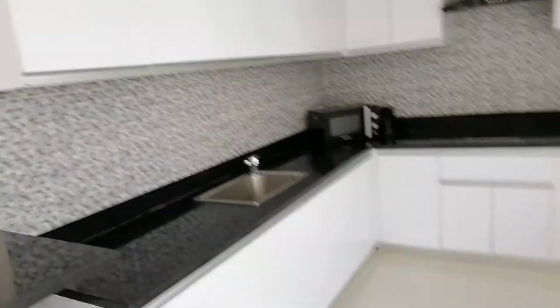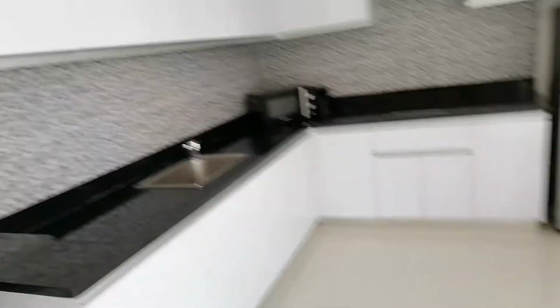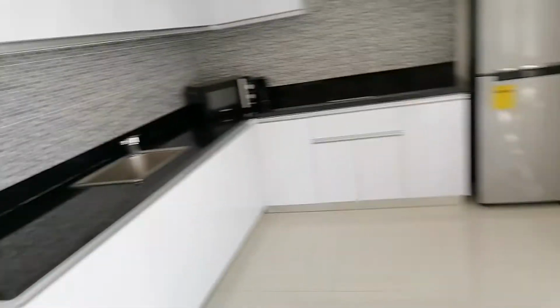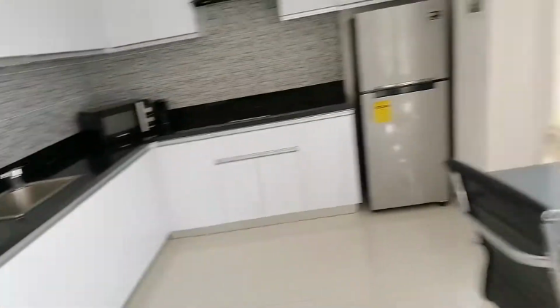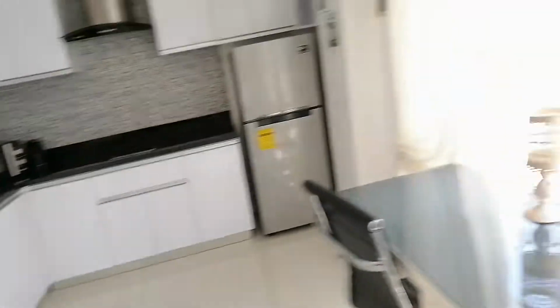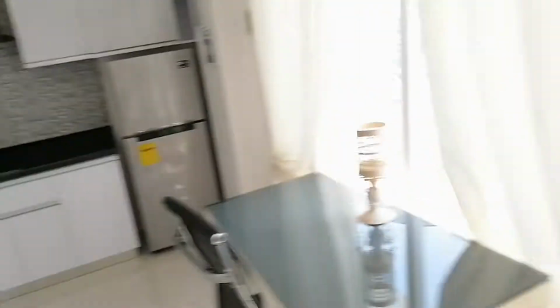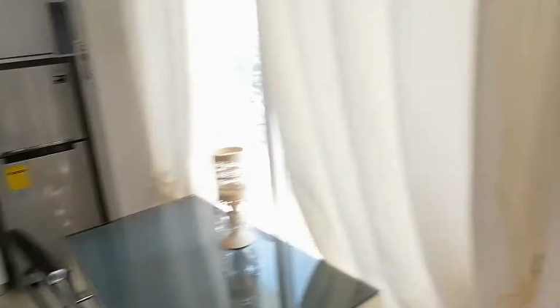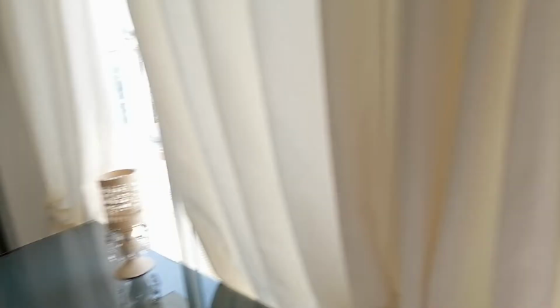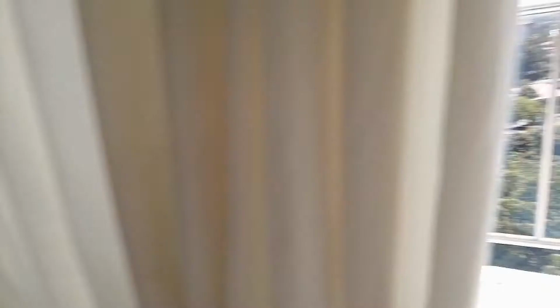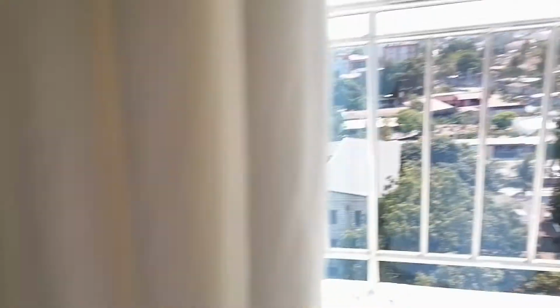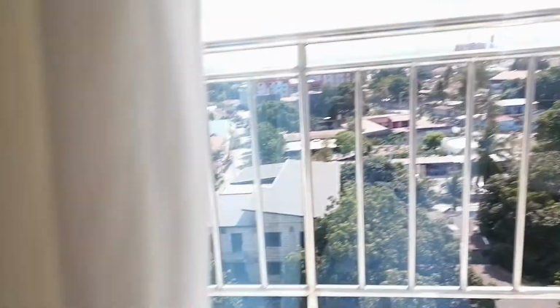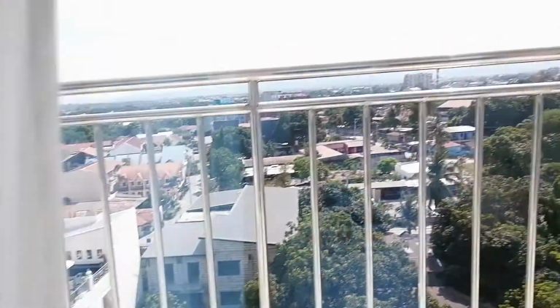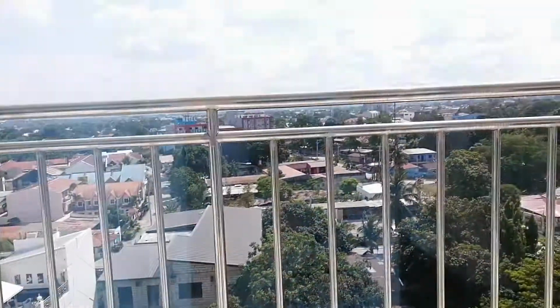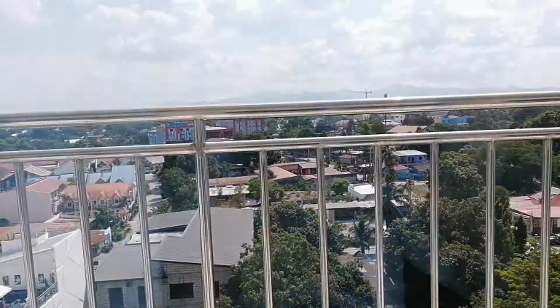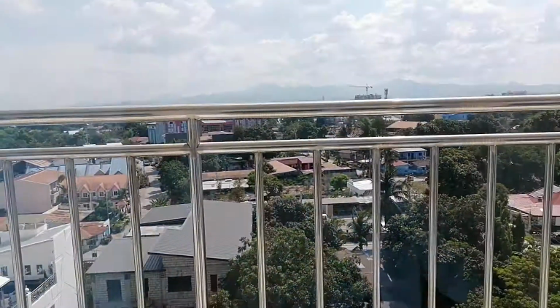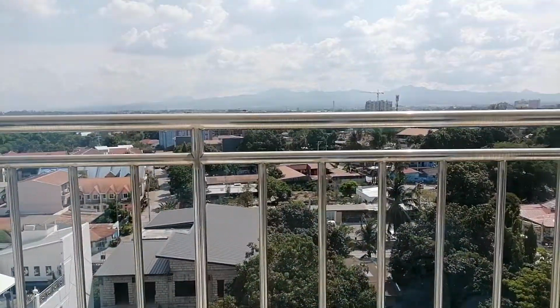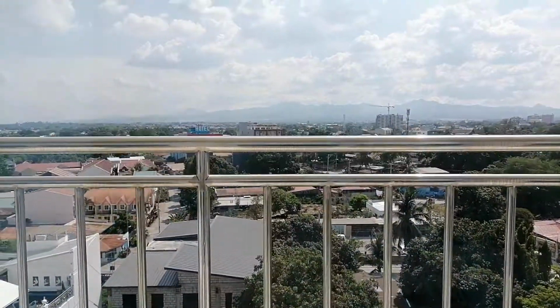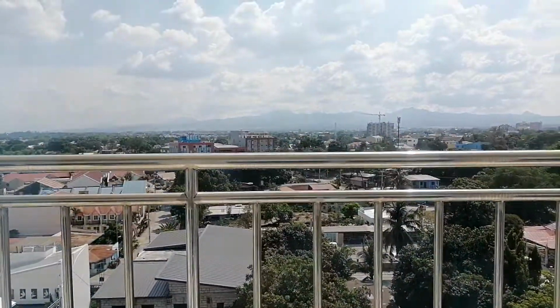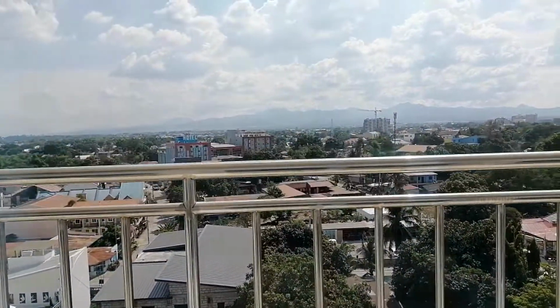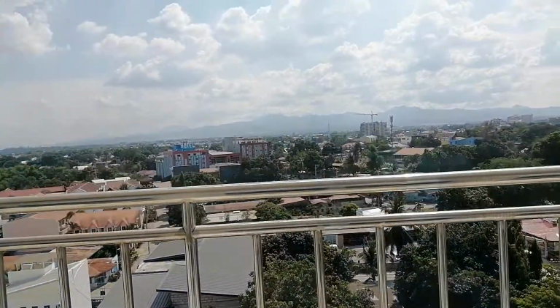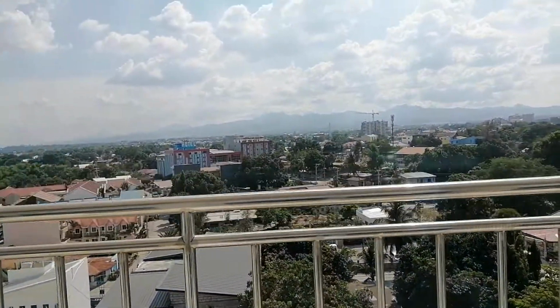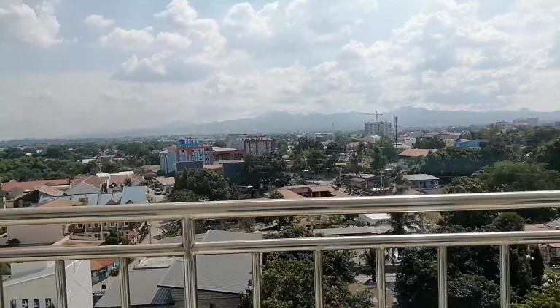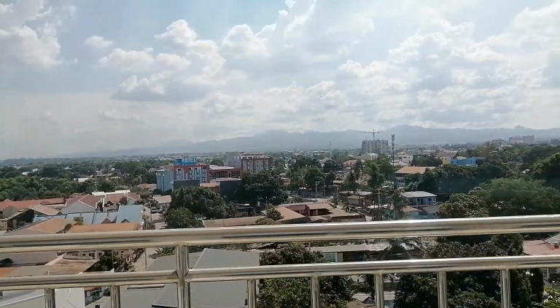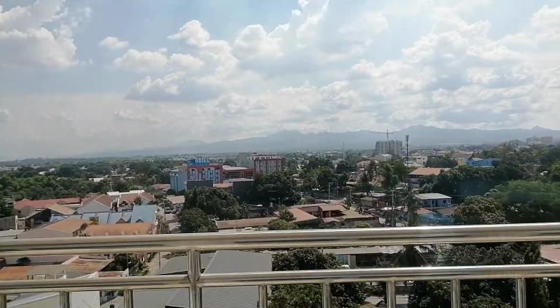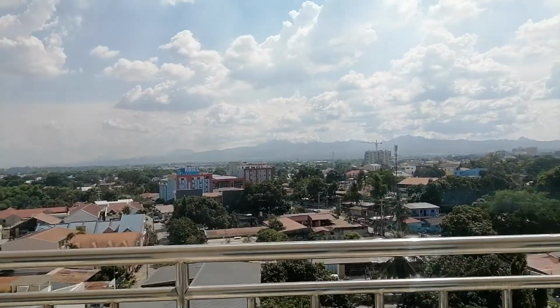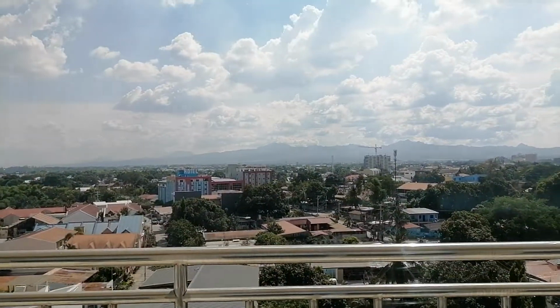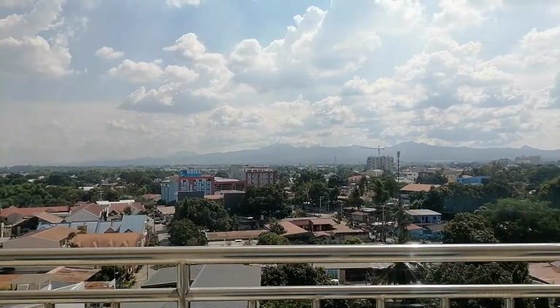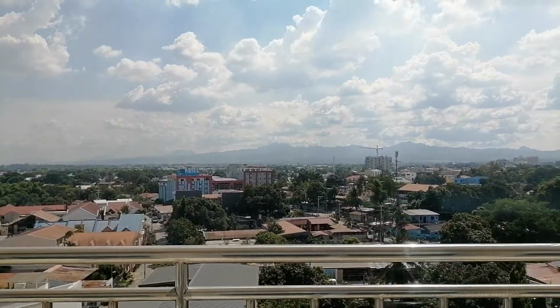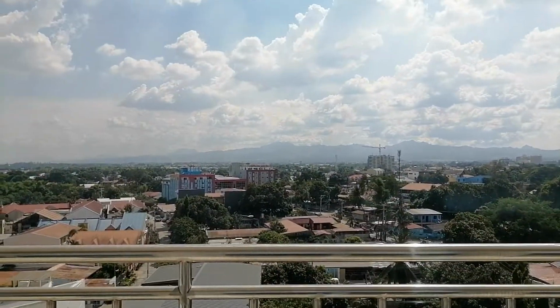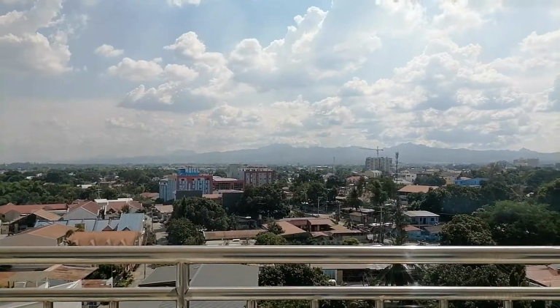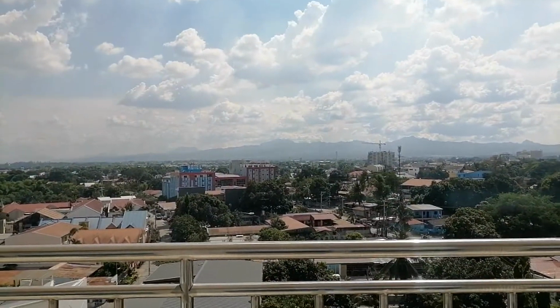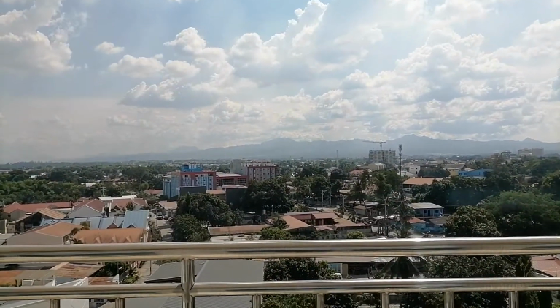All the facilities are here and that's the view out towards the mountains.